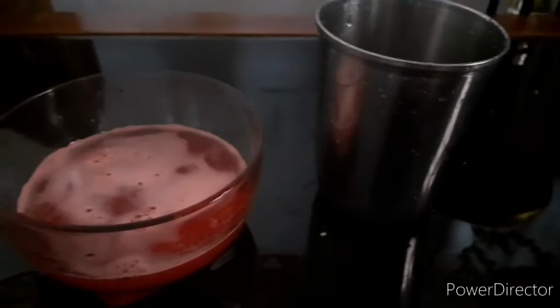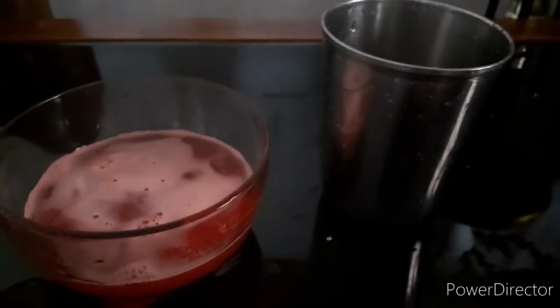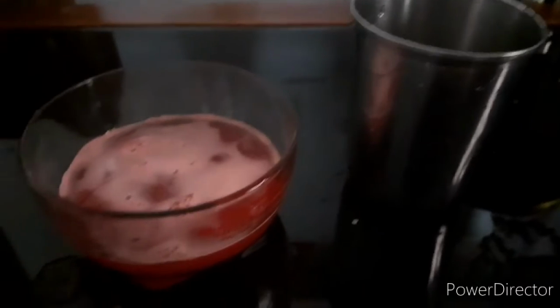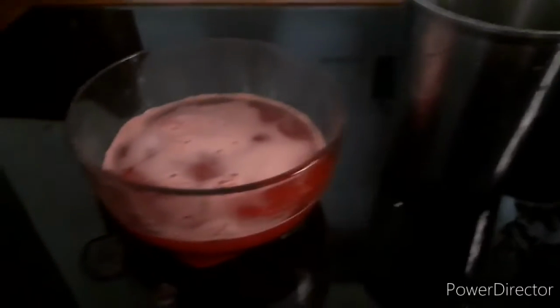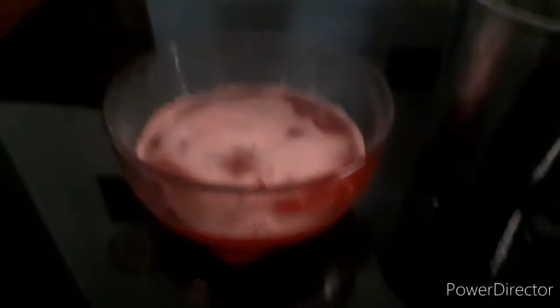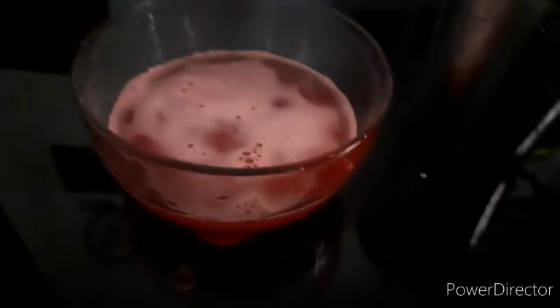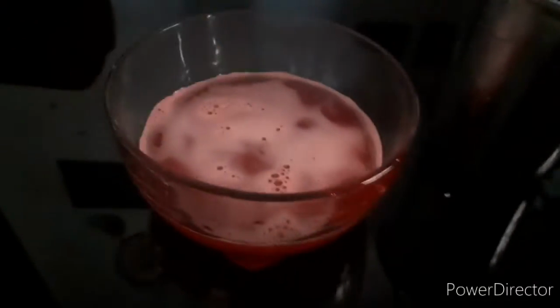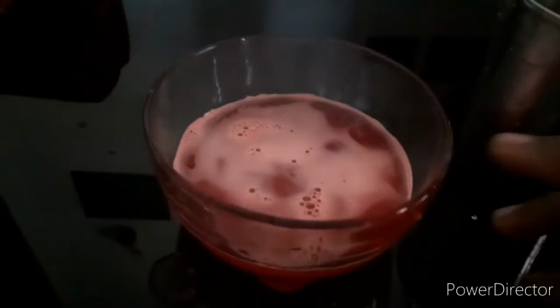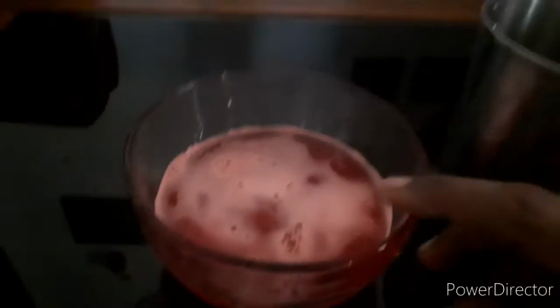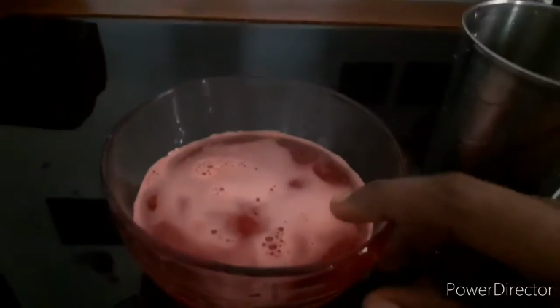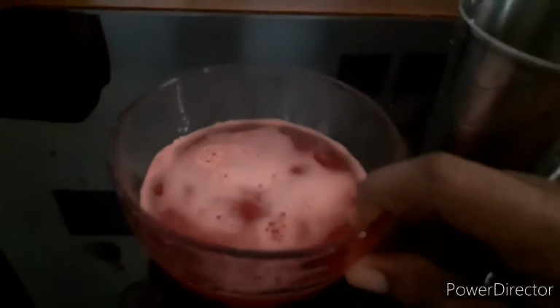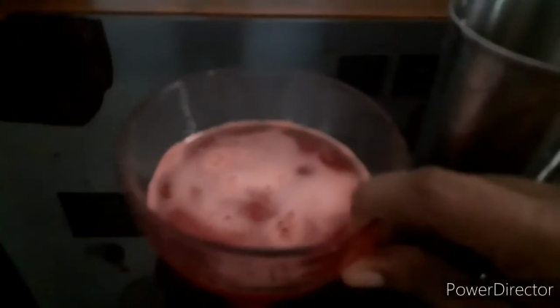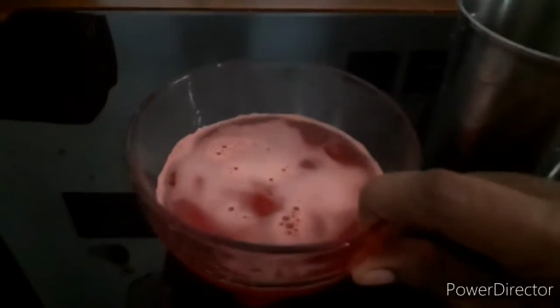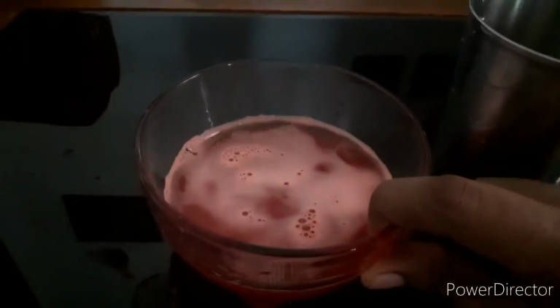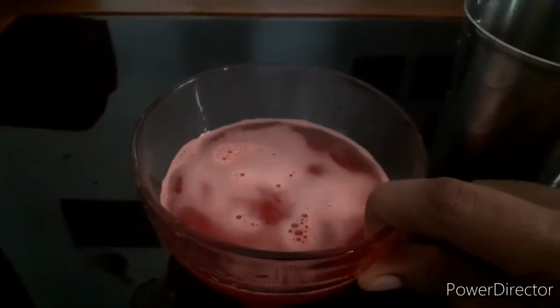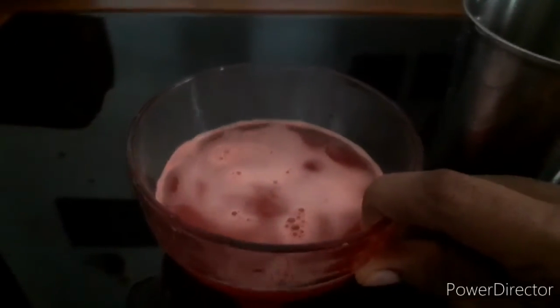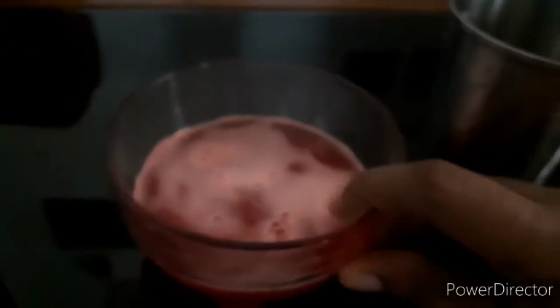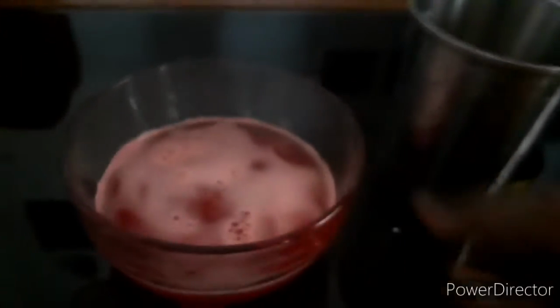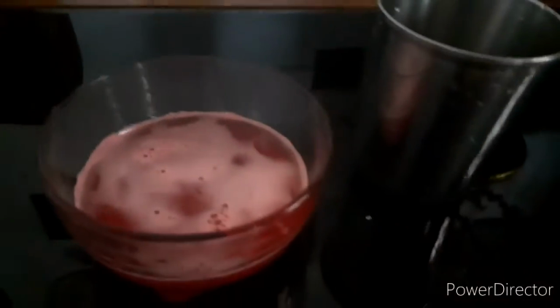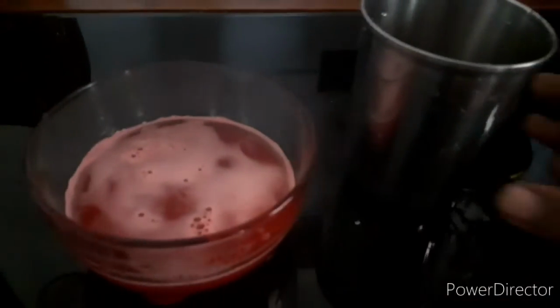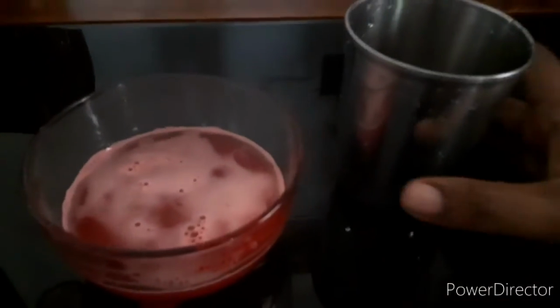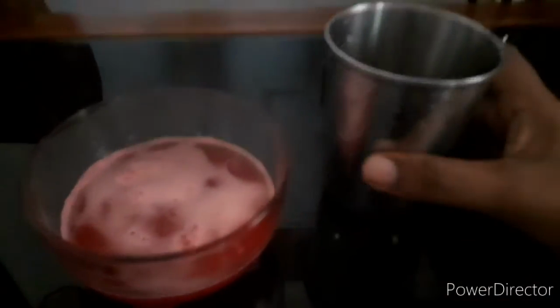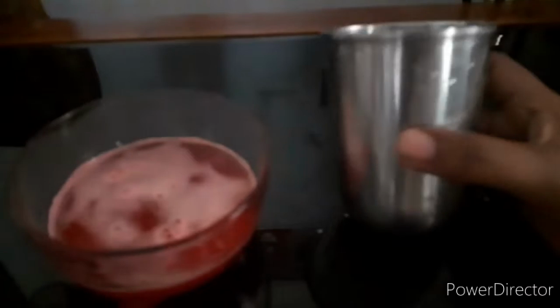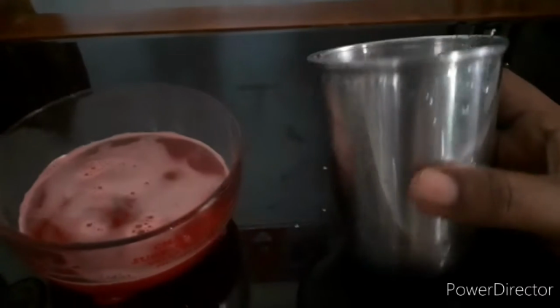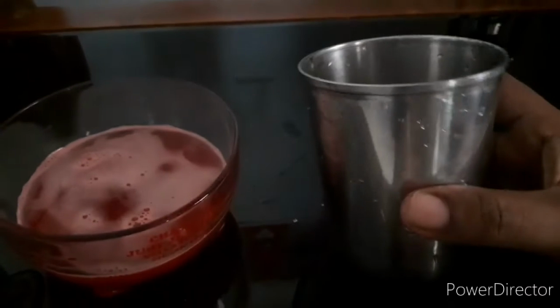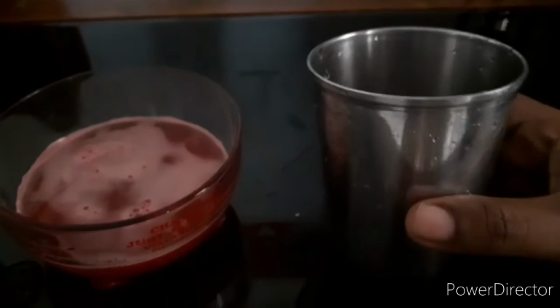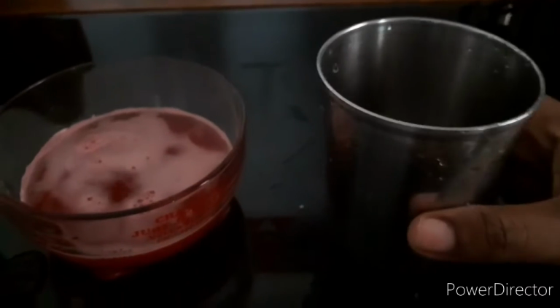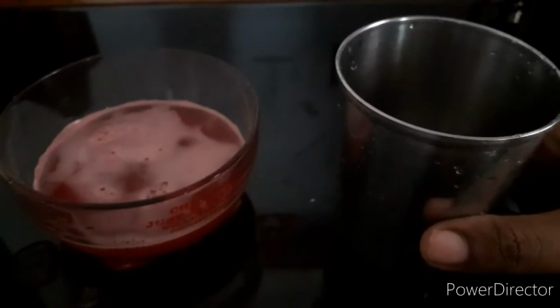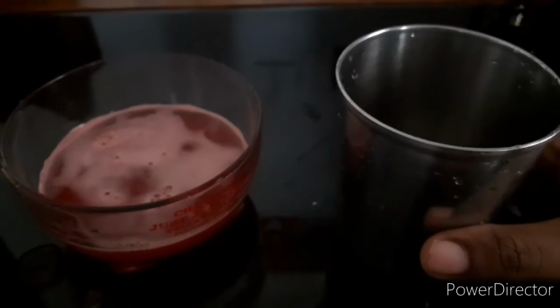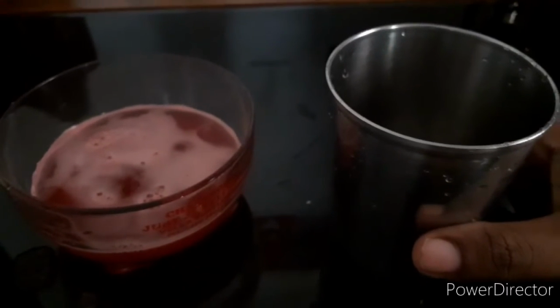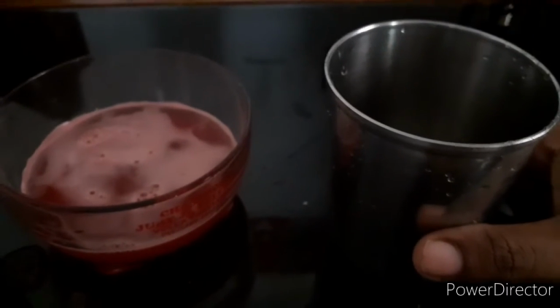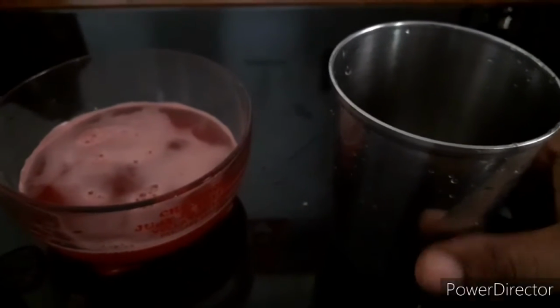I am going to add some juice in a bowl. I am going to use a simple steel glass. I am going to add ice cream.